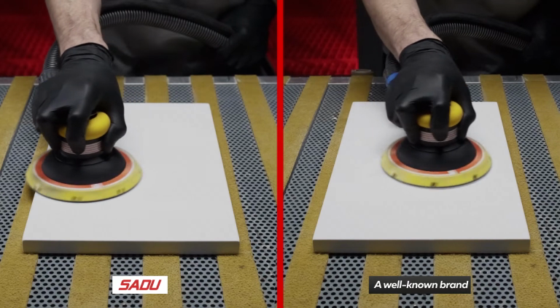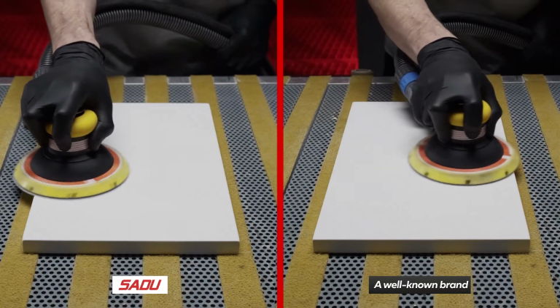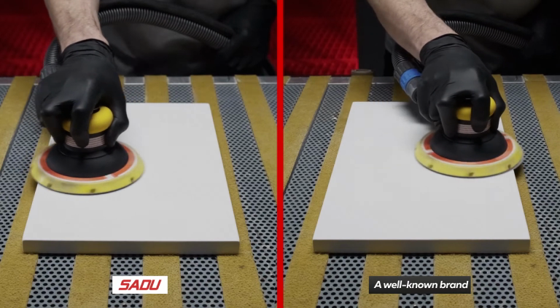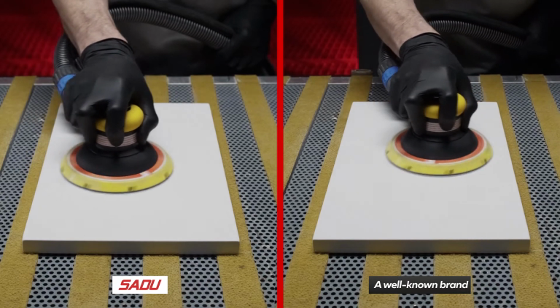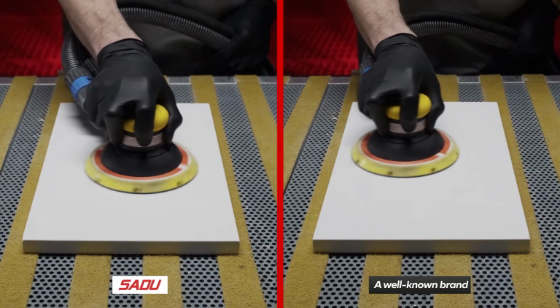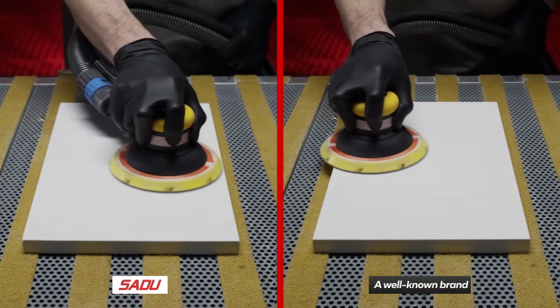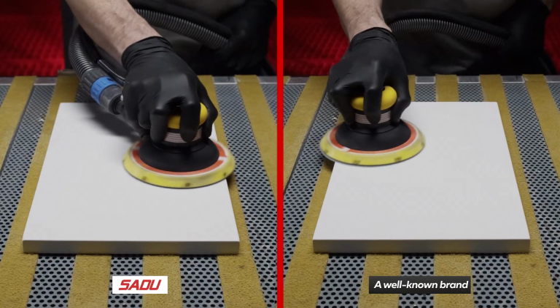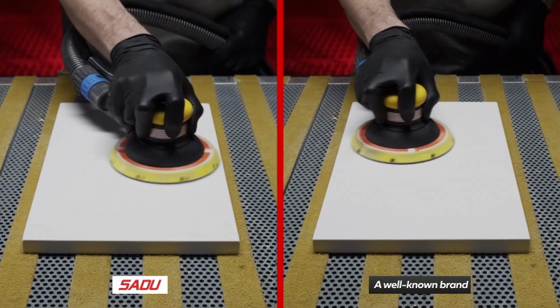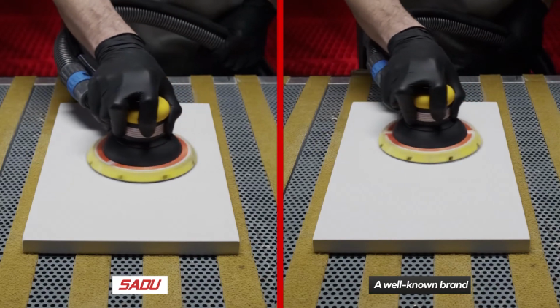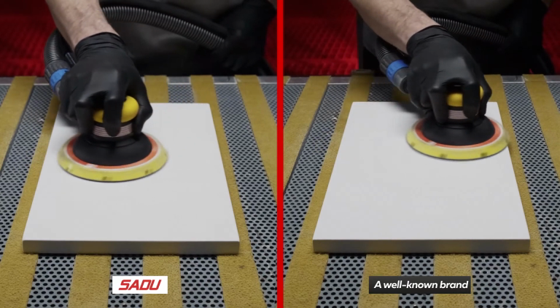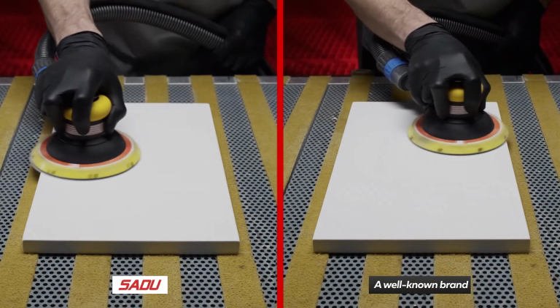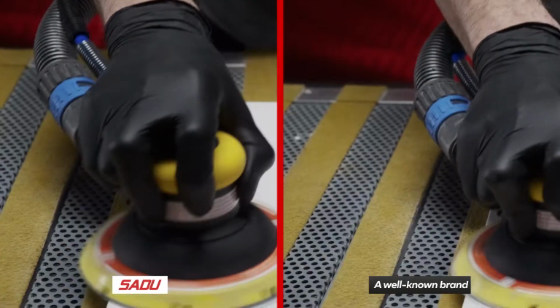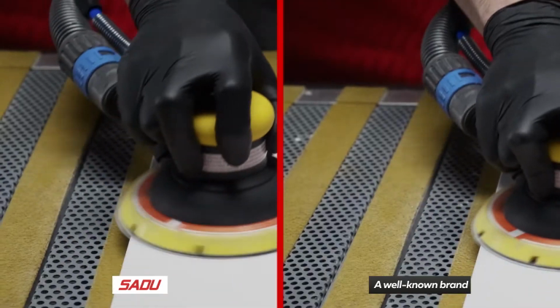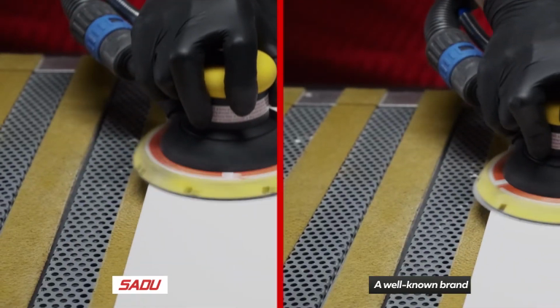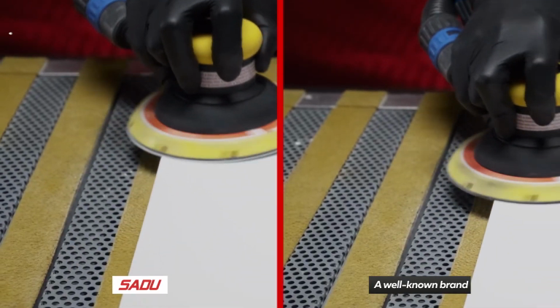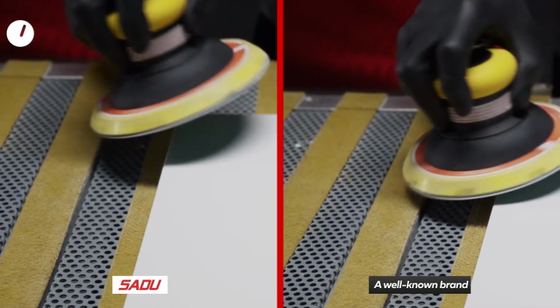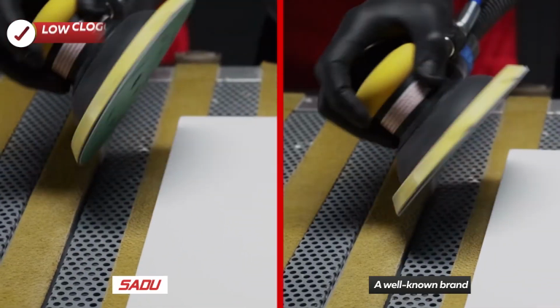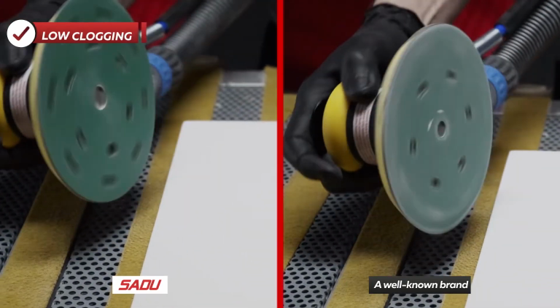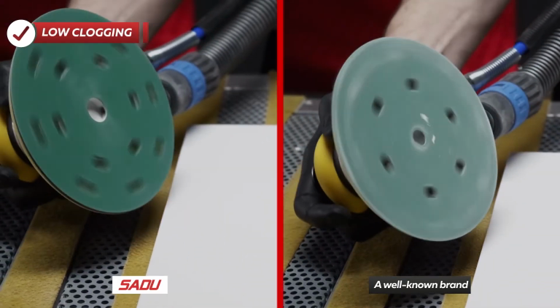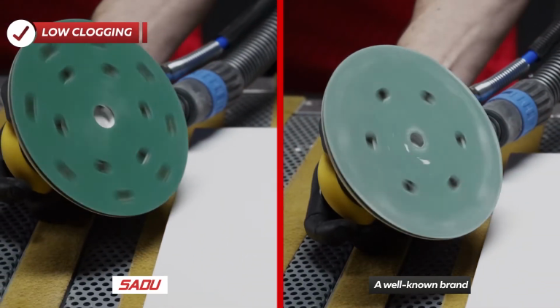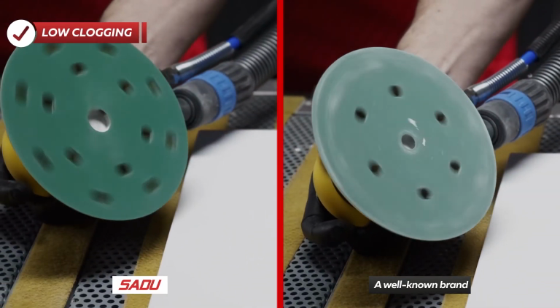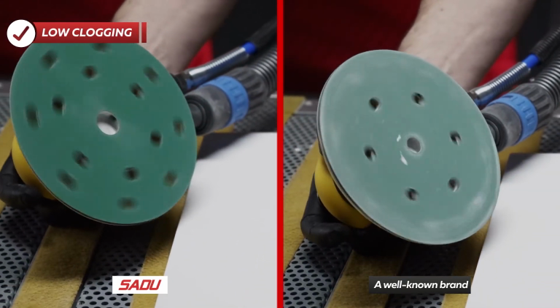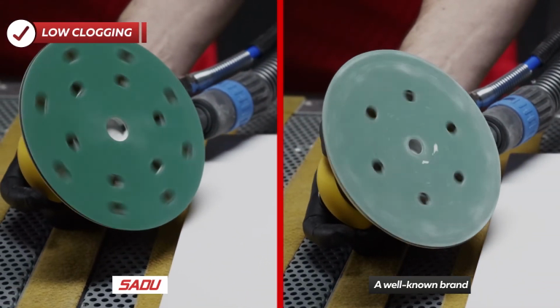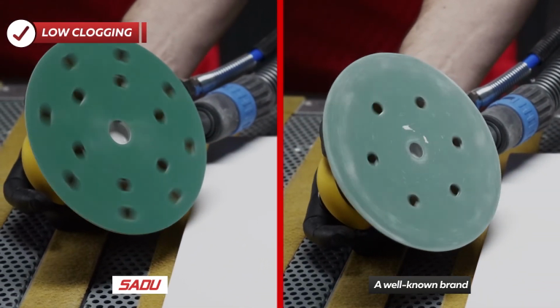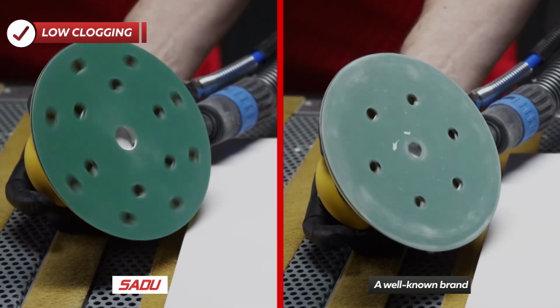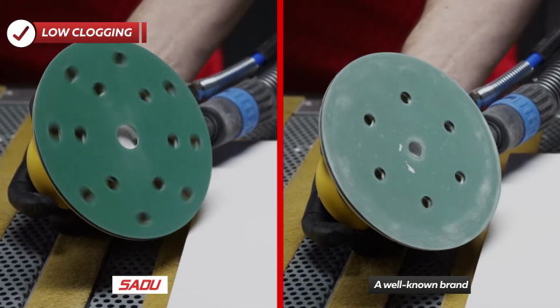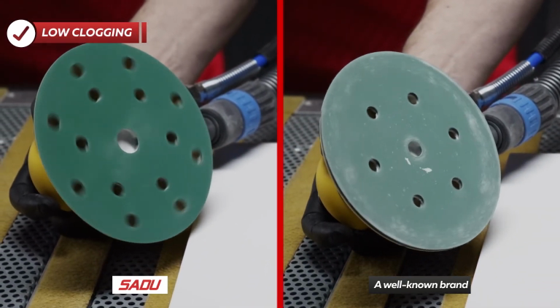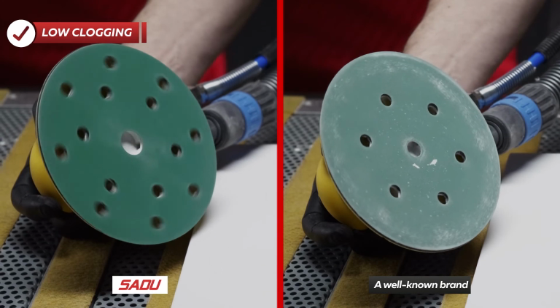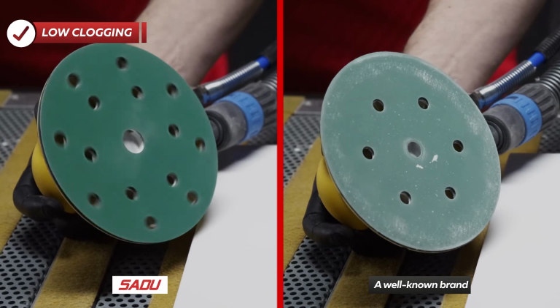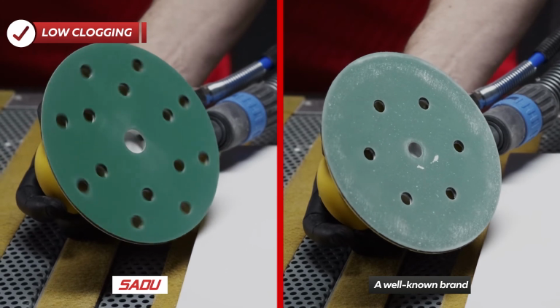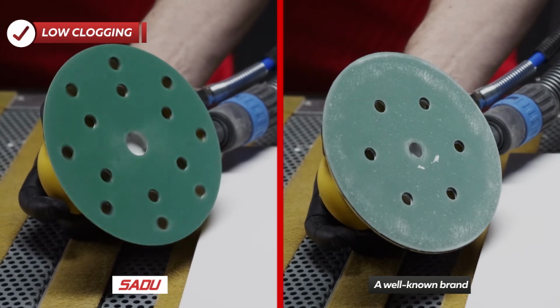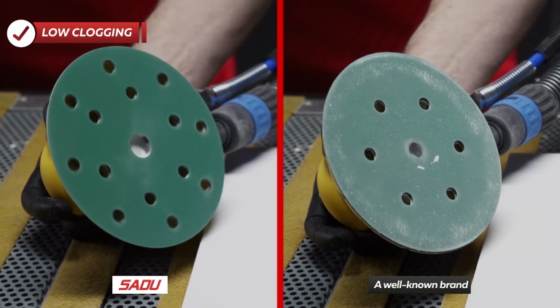The additional stearate coat significantly reduces surface clogging and extends the surface life of the abrasive.